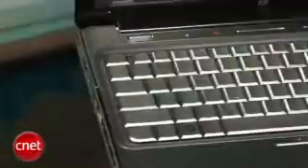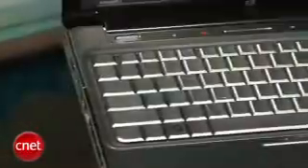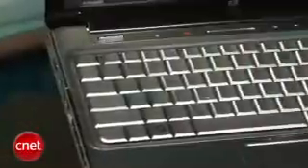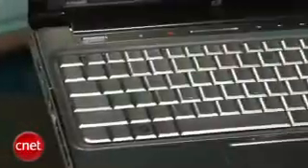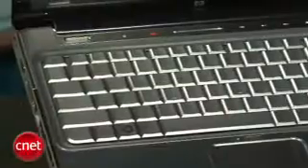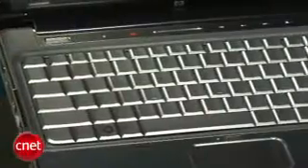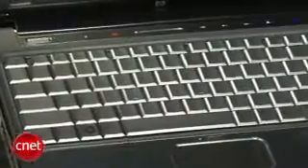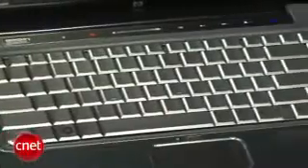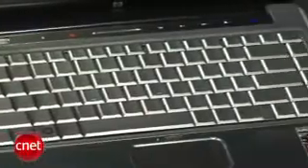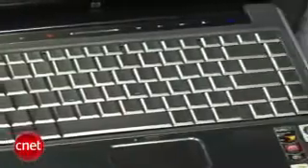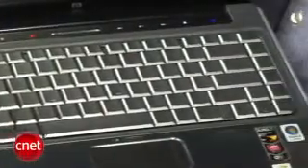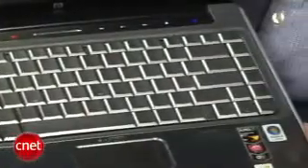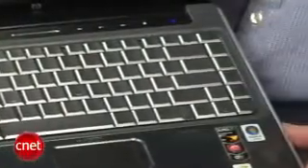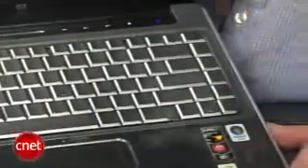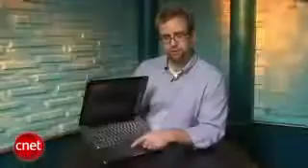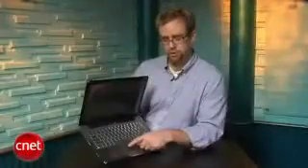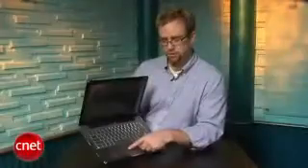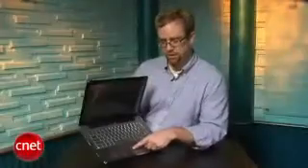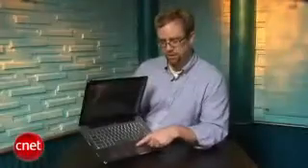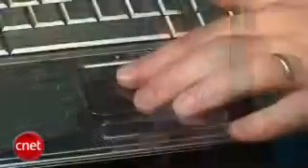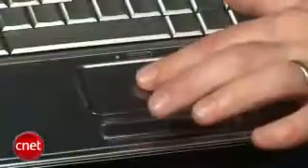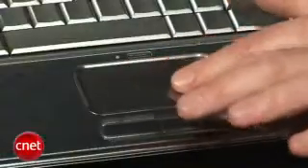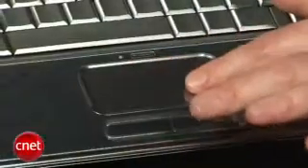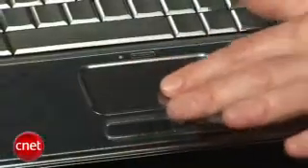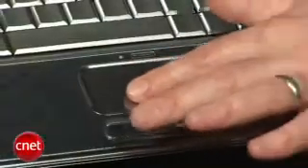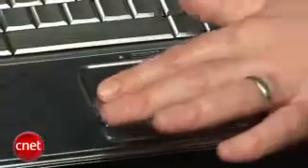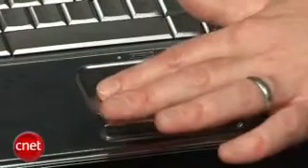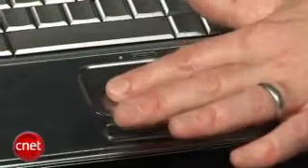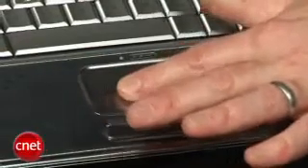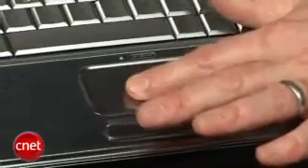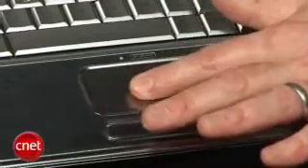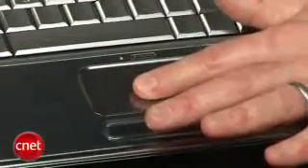It has a silver shiny glossy keyboard. The touchpad is also glossy, which creates a bit of drag on your fingertips — it just doesn't have the best feel.